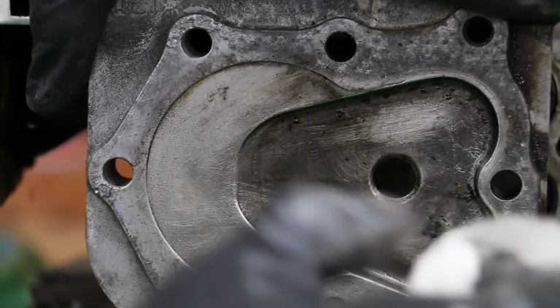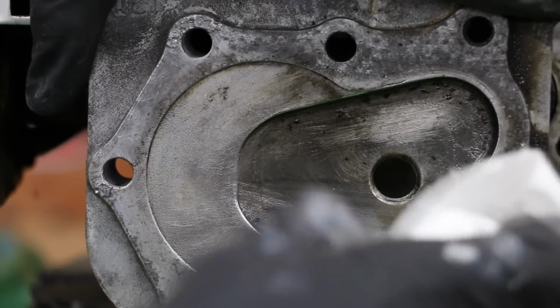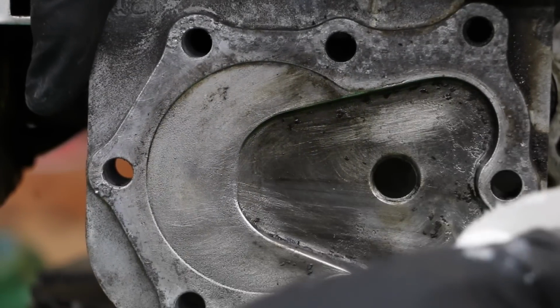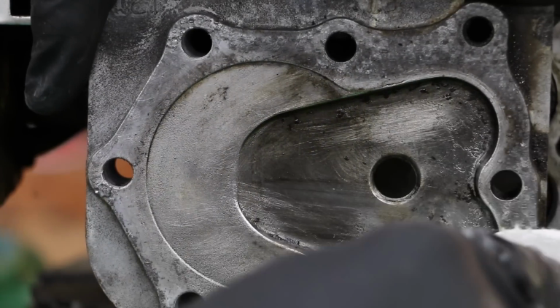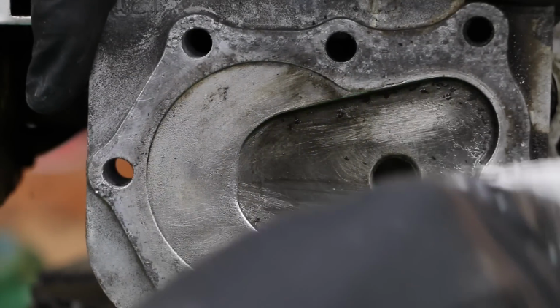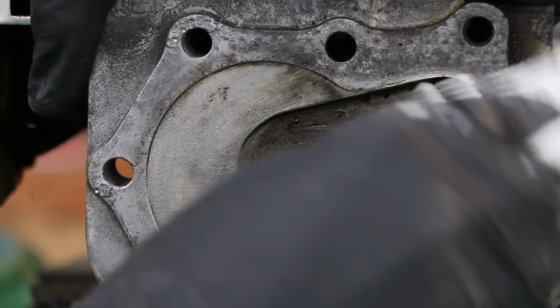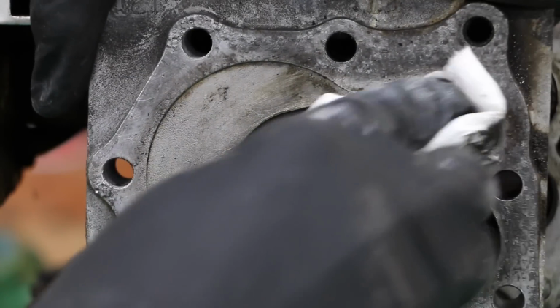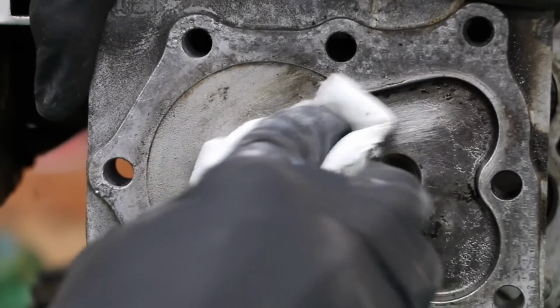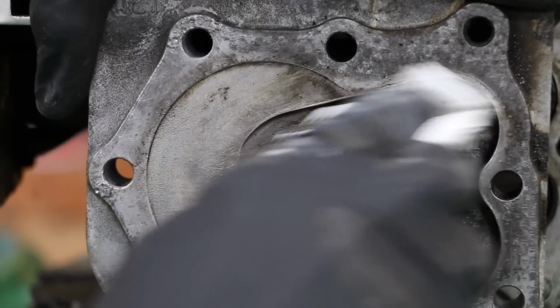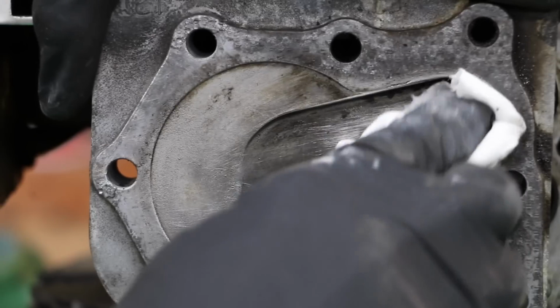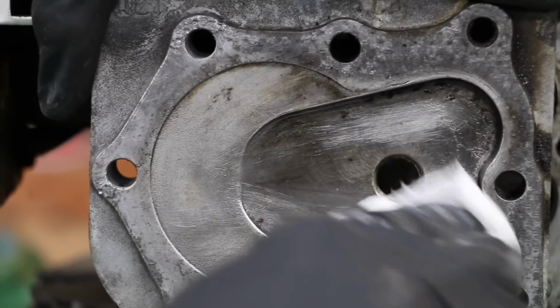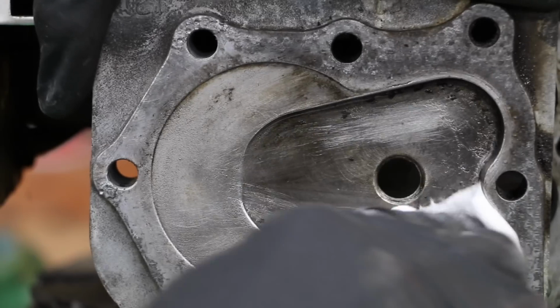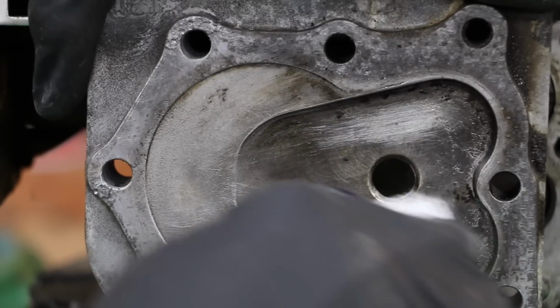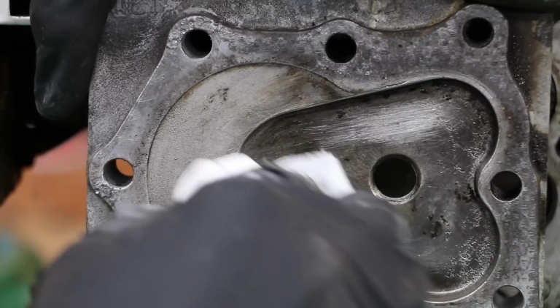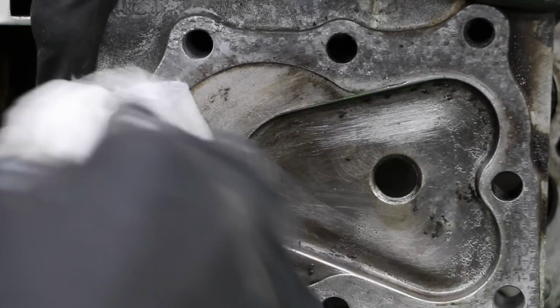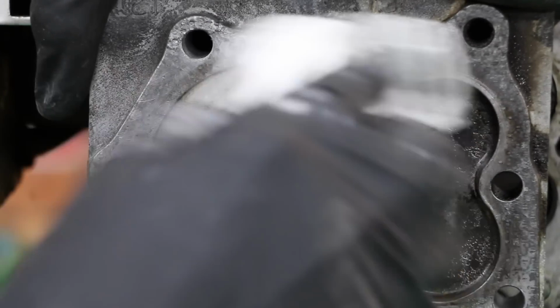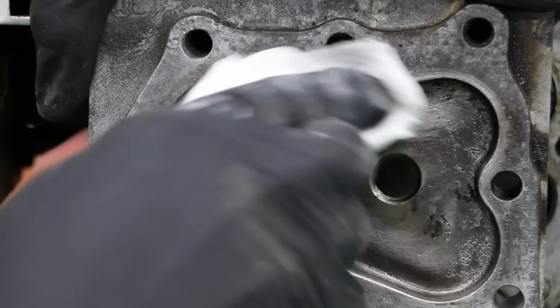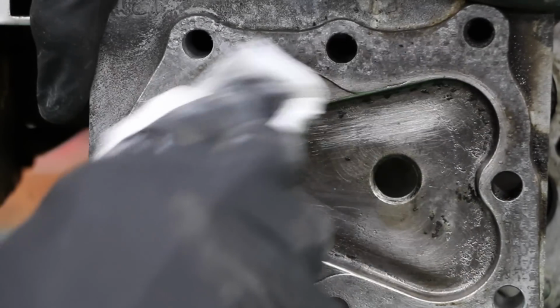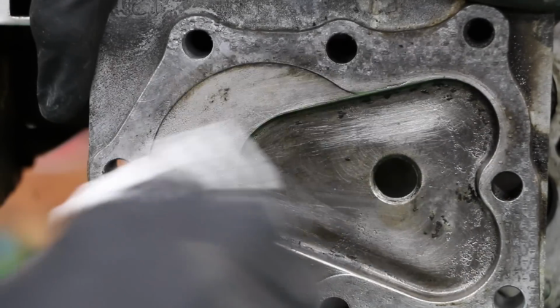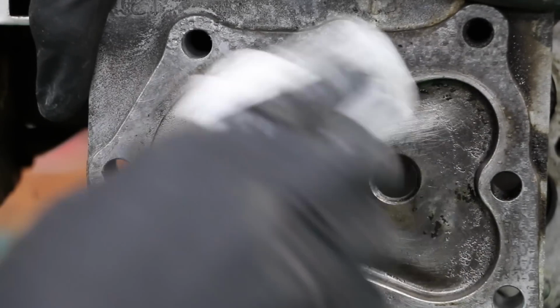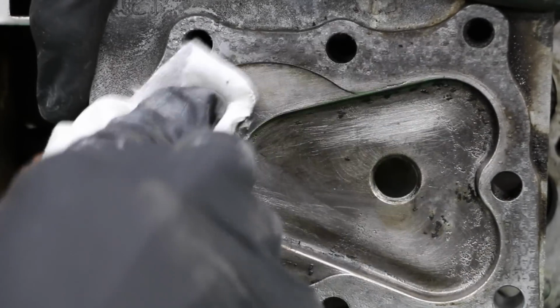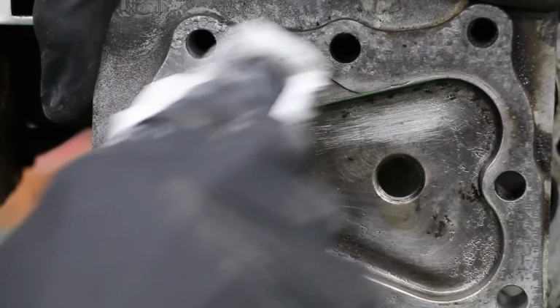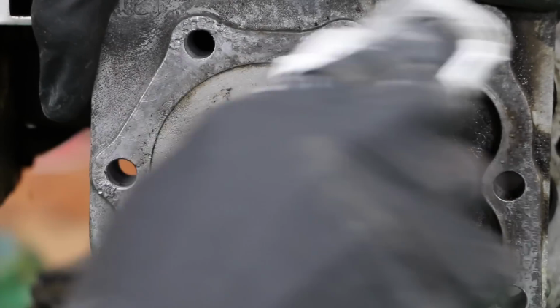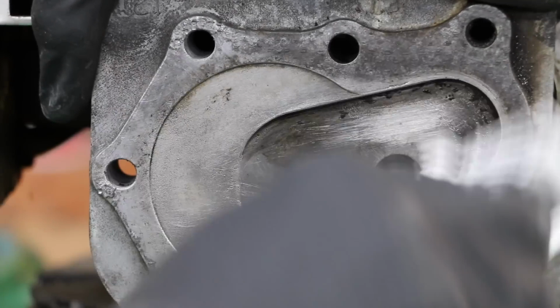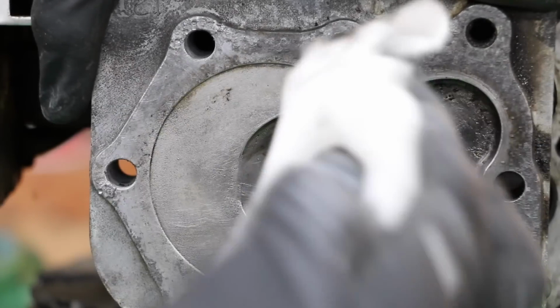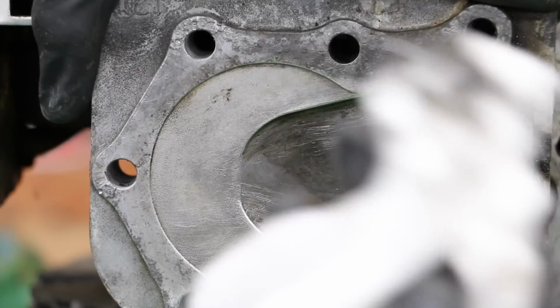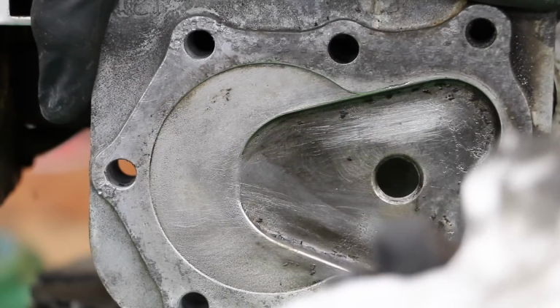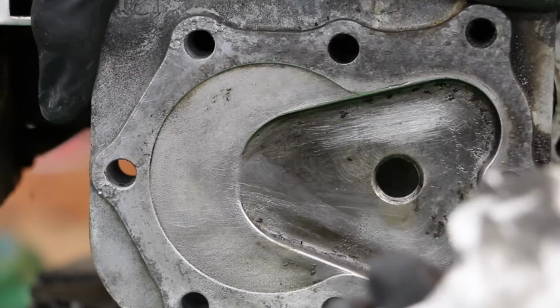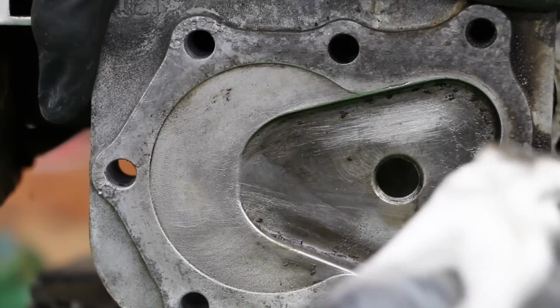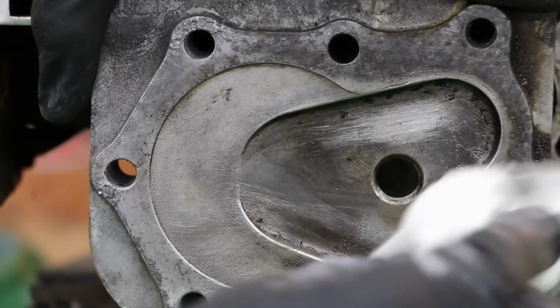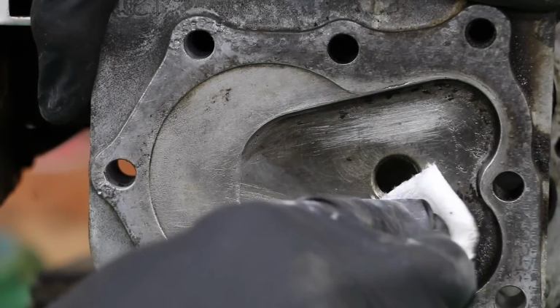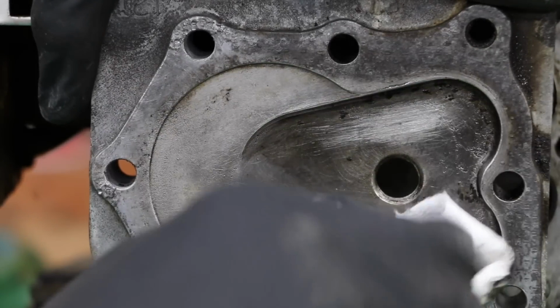This just looks like an oily film on the engine — that's all this is. This really isn't much of a carbon buildup.